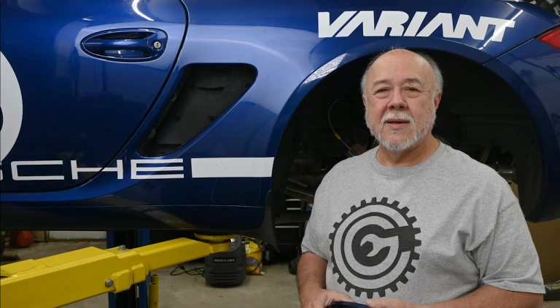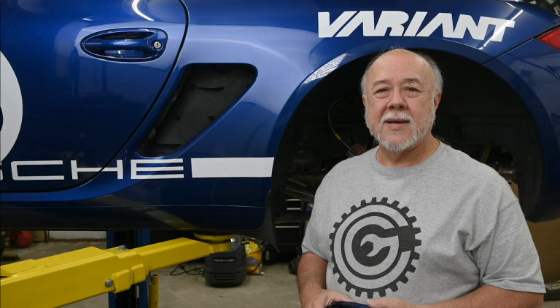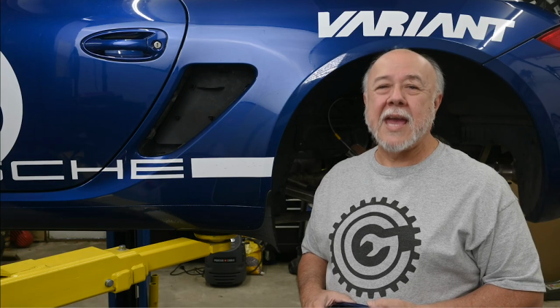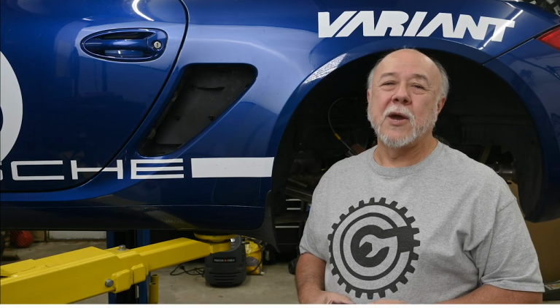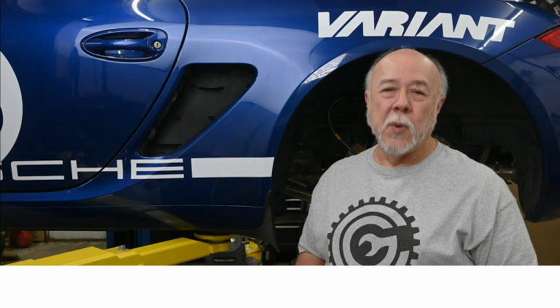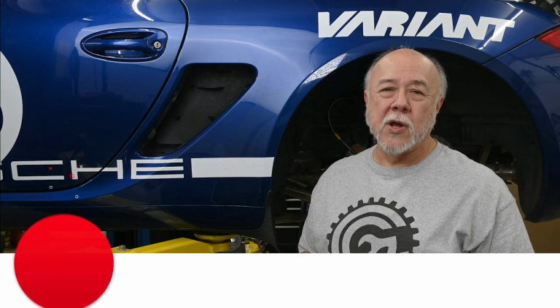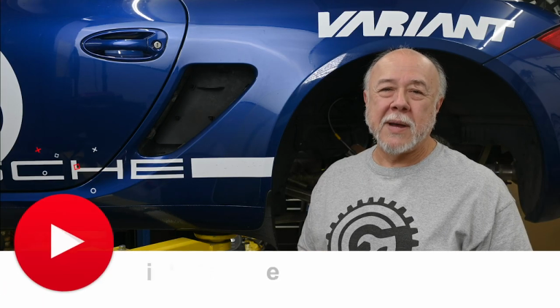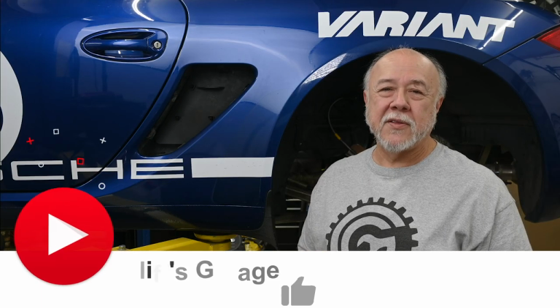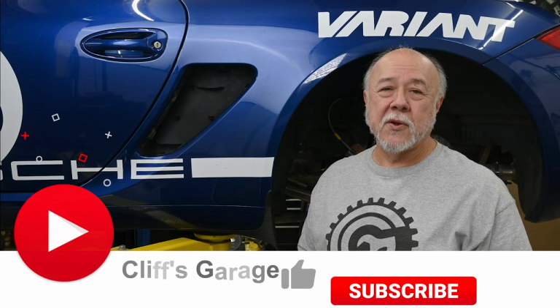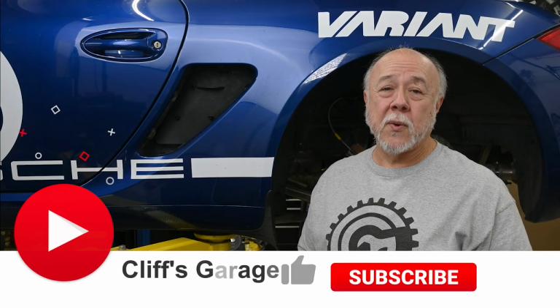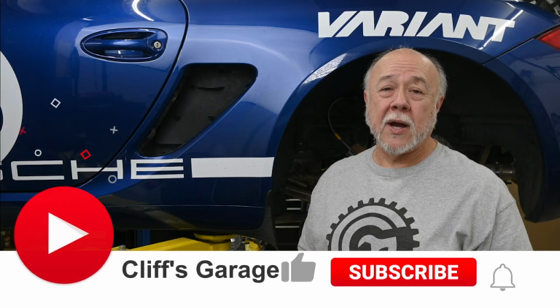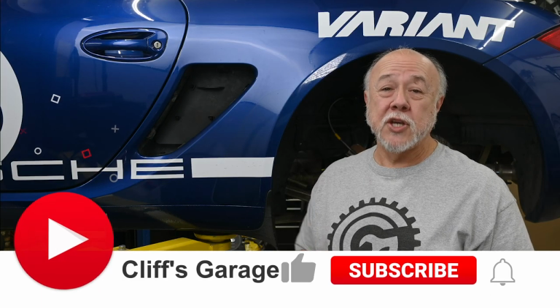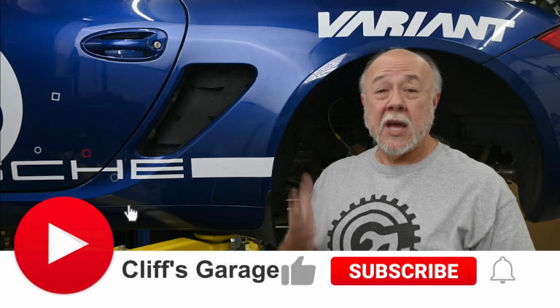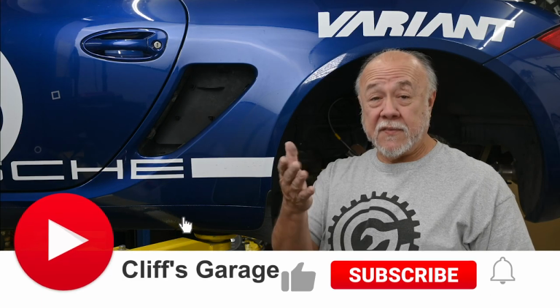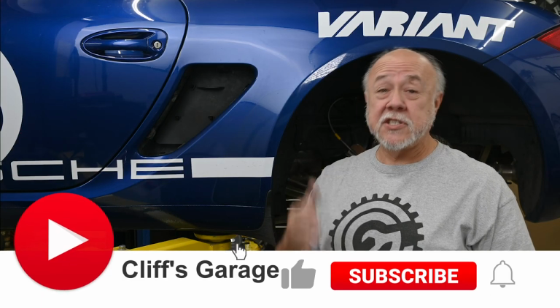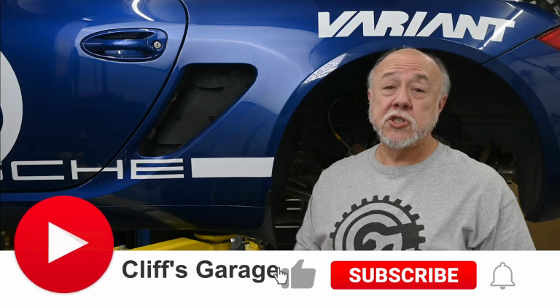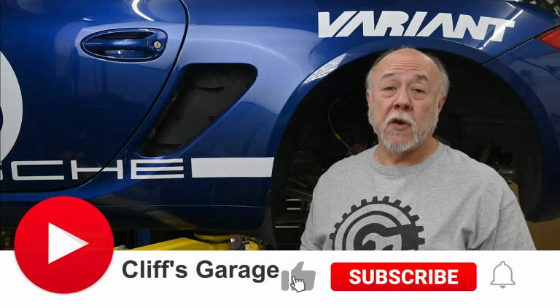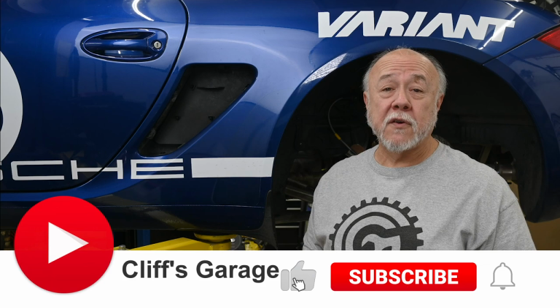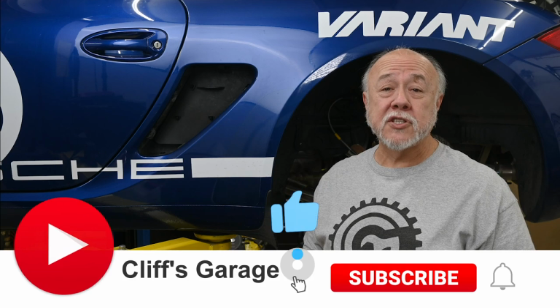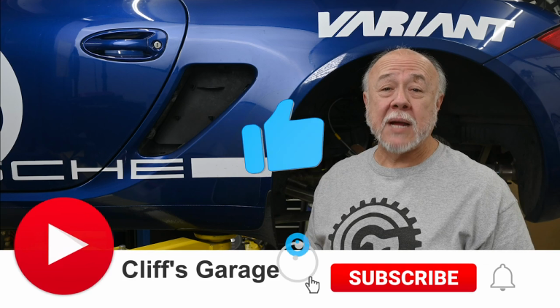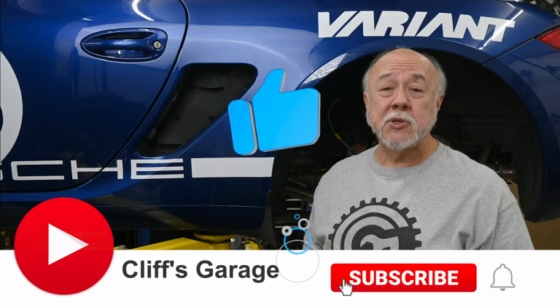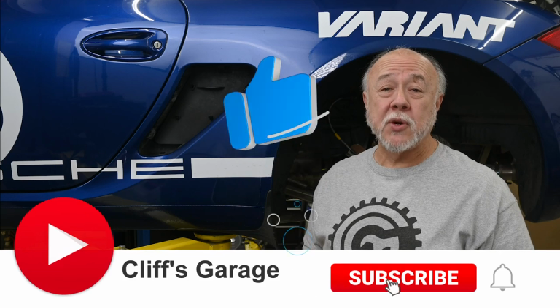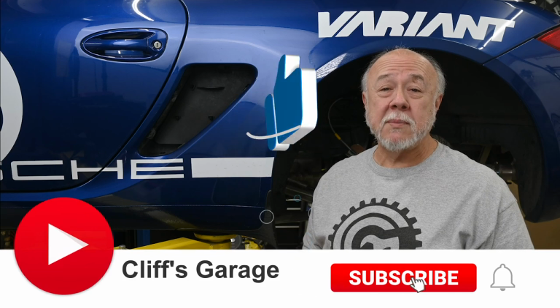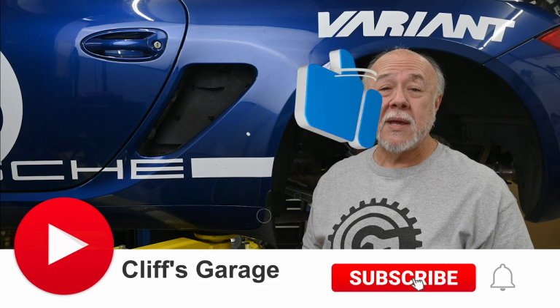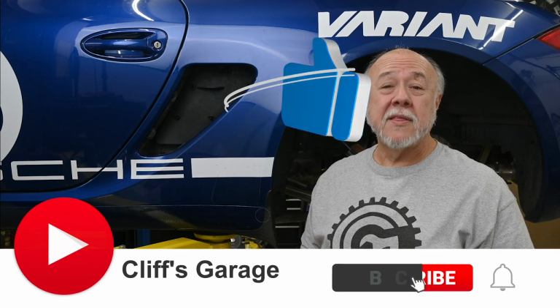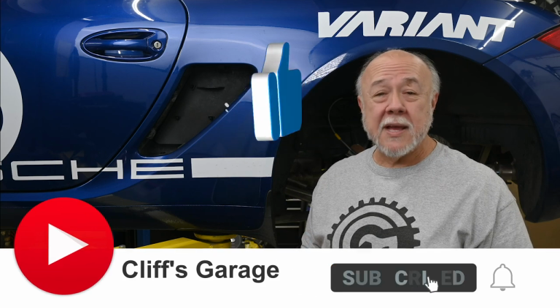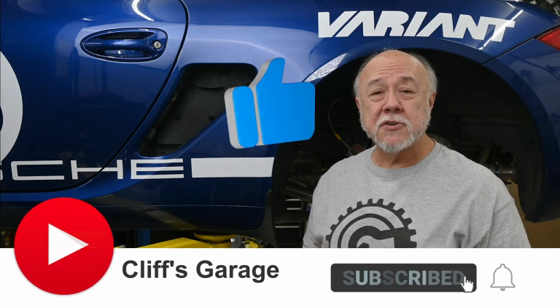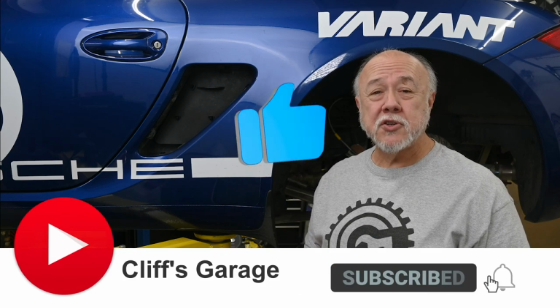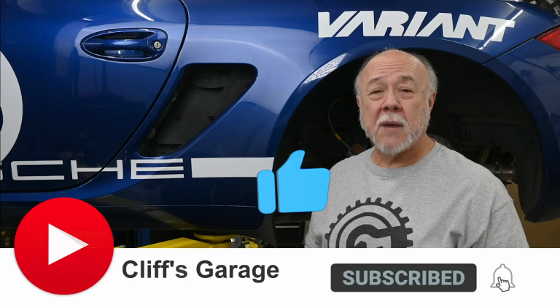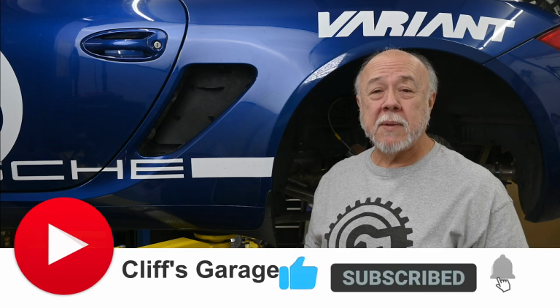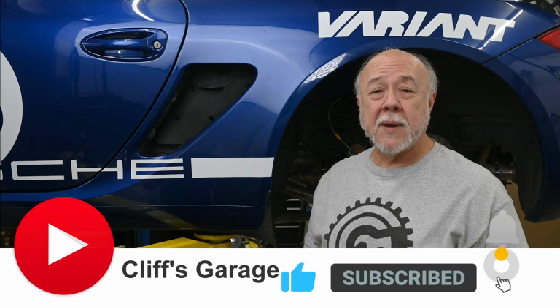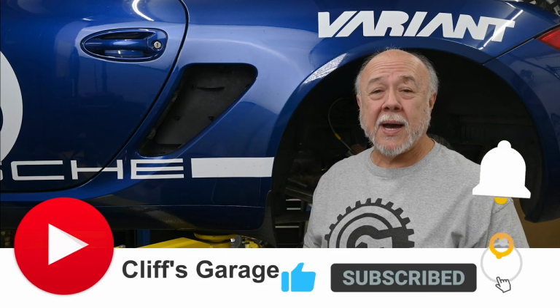Welcome back to The Garage, and if this is your first time joining me, thanks for dropping by.